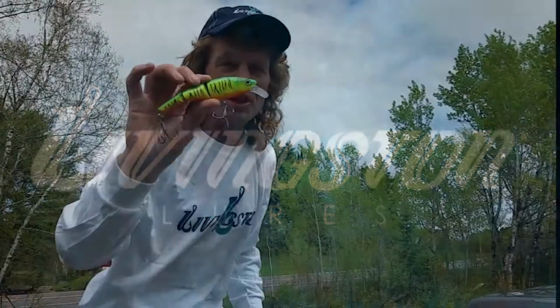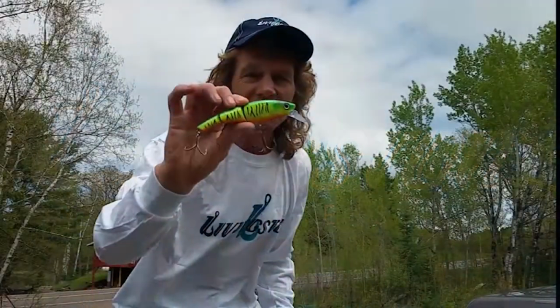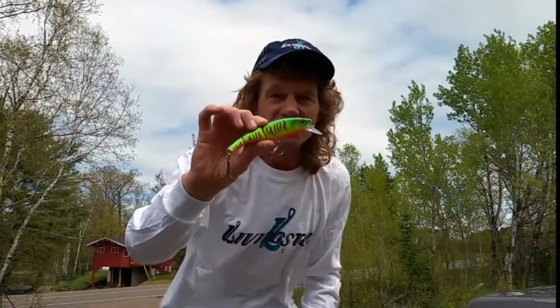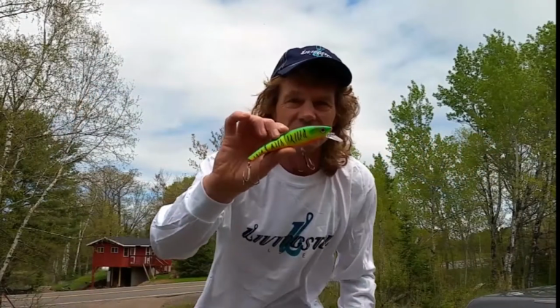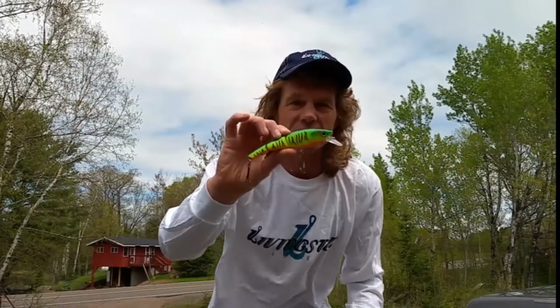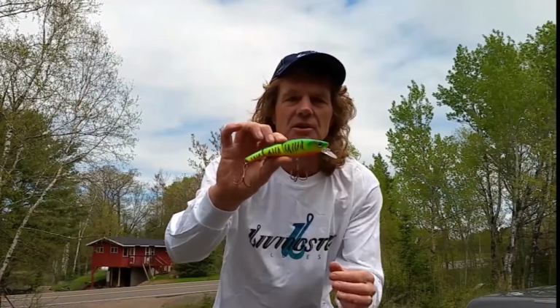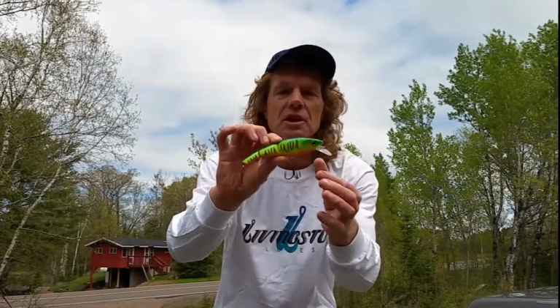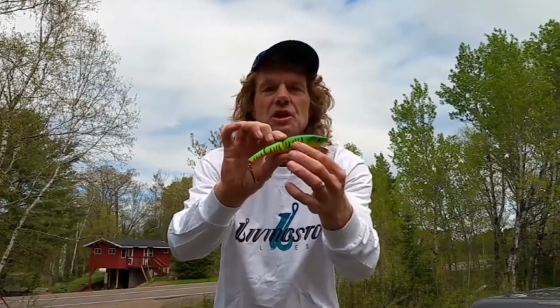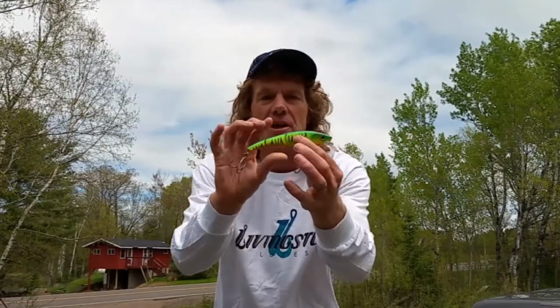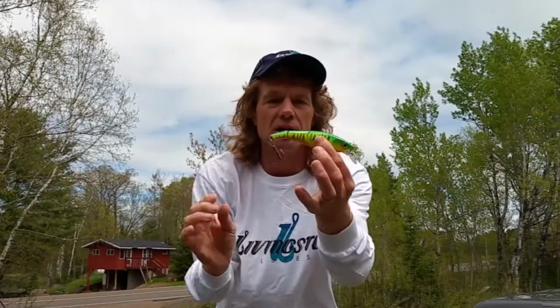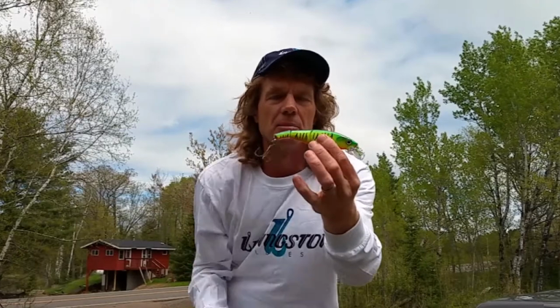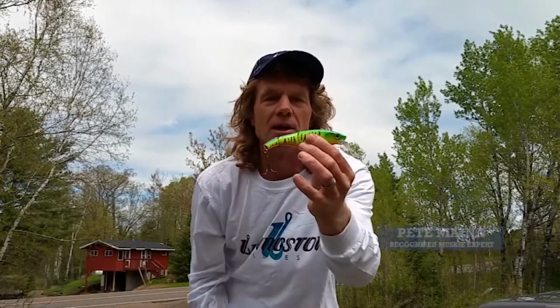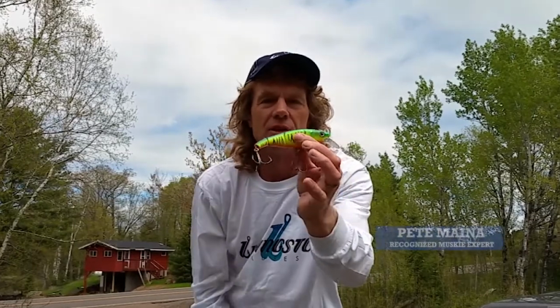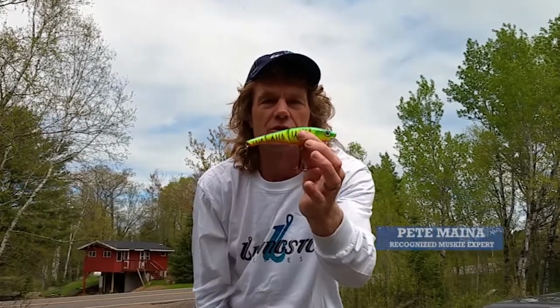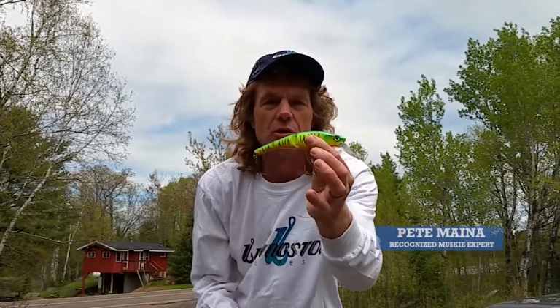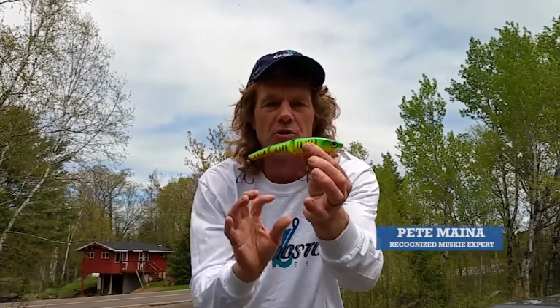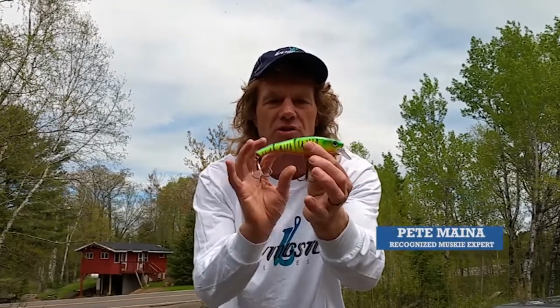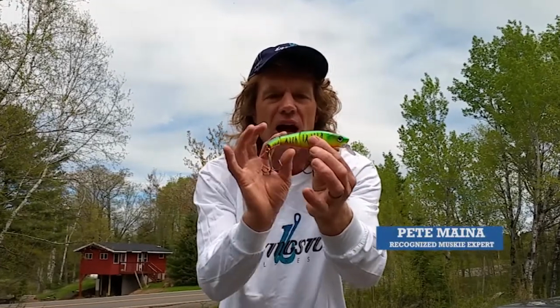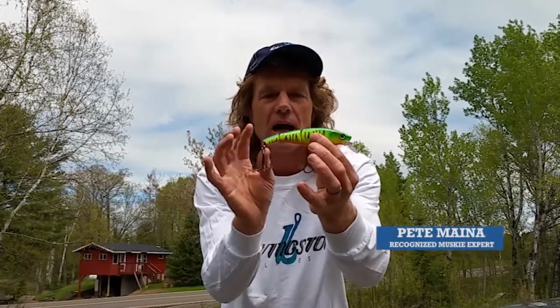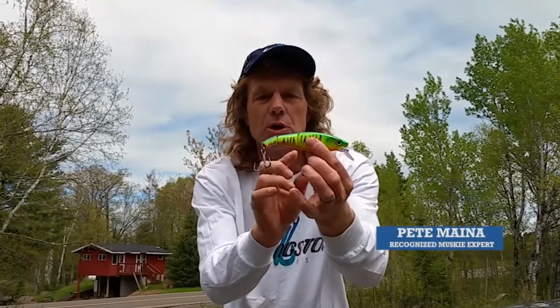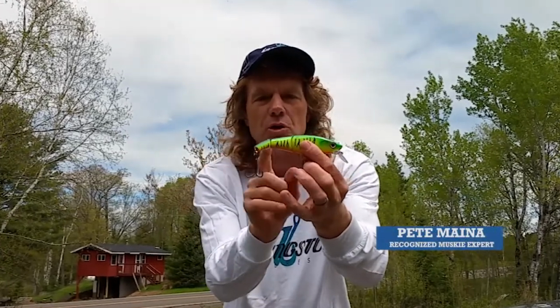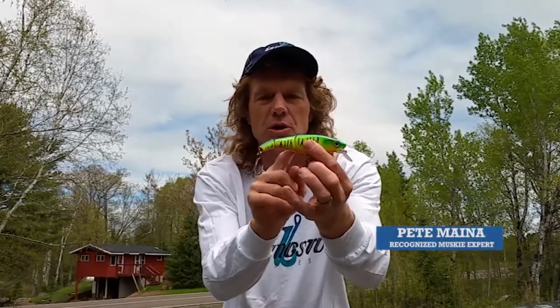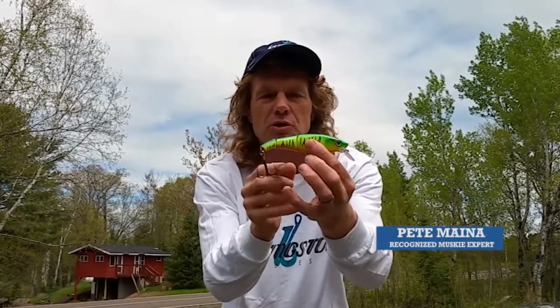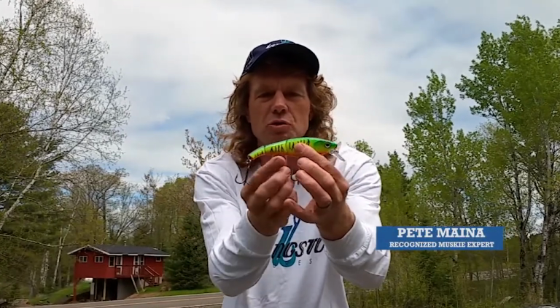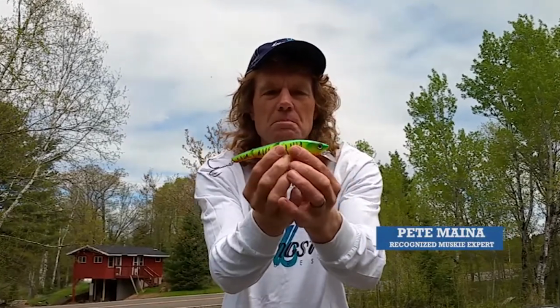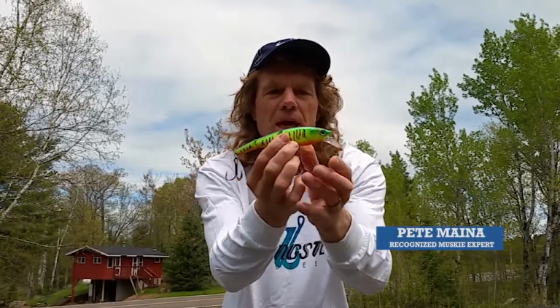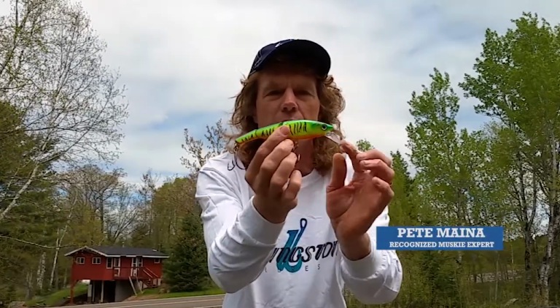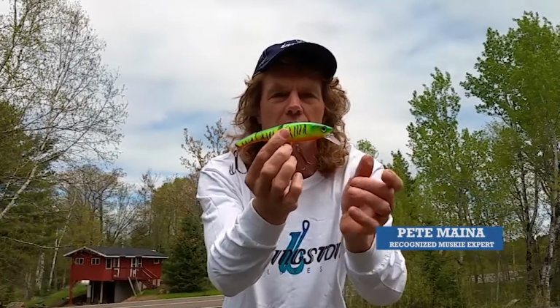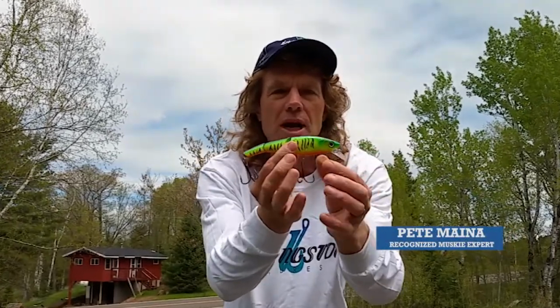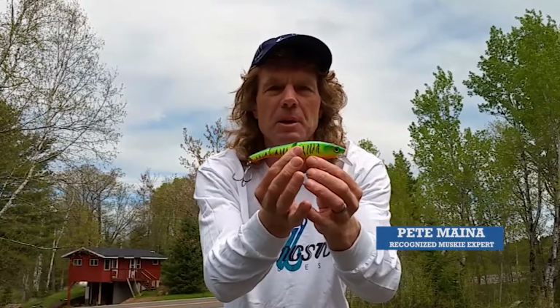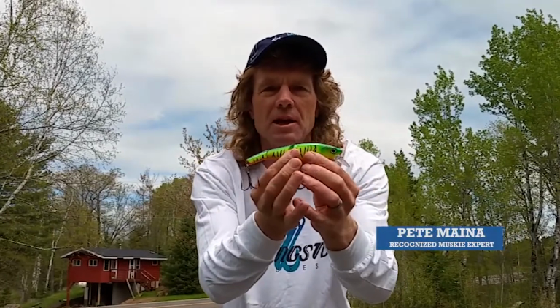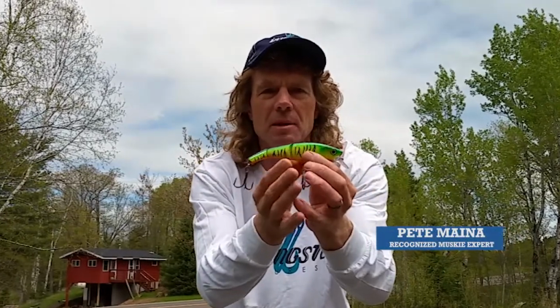This is the 6-inch Headhunter by Livingston Lures. It's a hybrid lure — a swim bait with a crank bait lip.